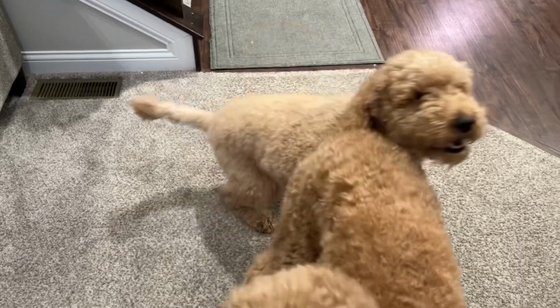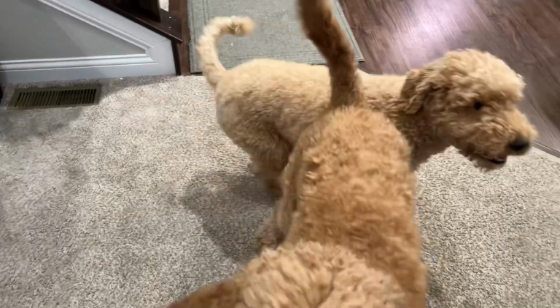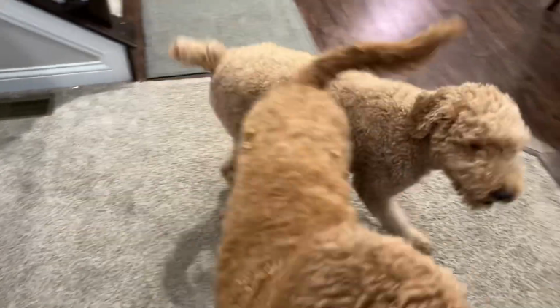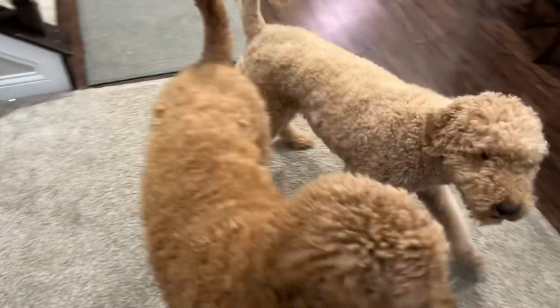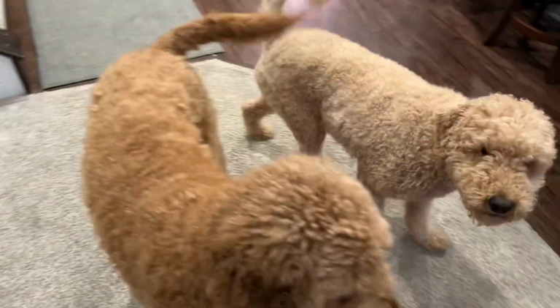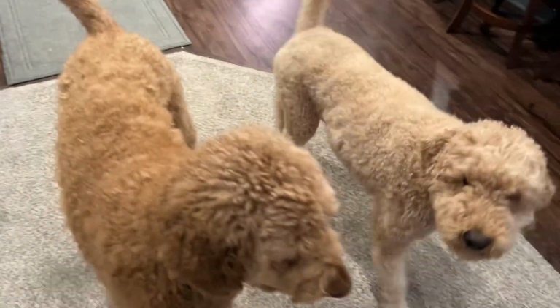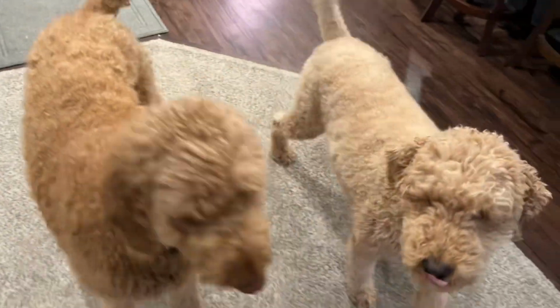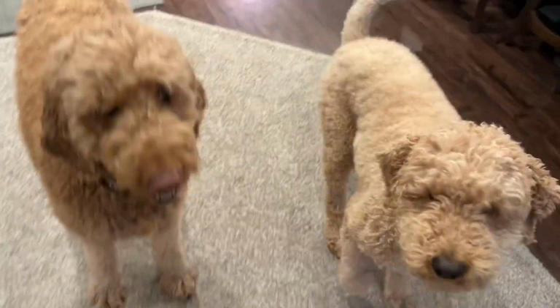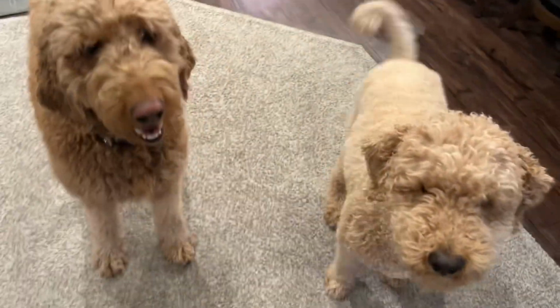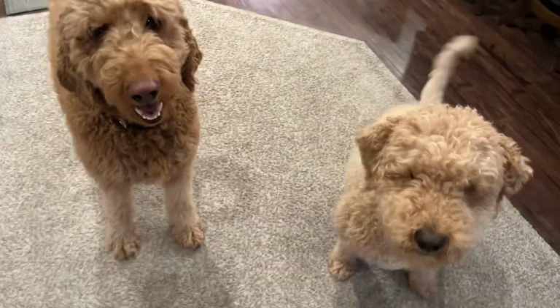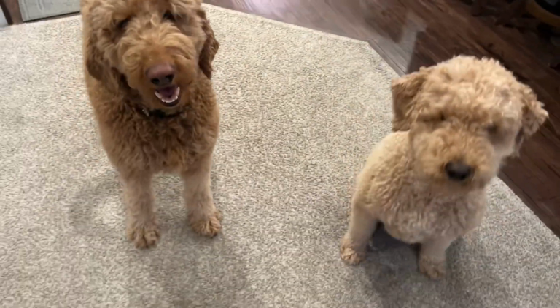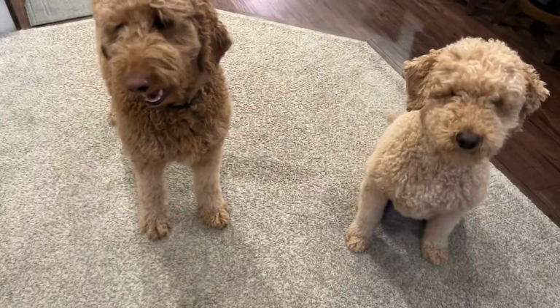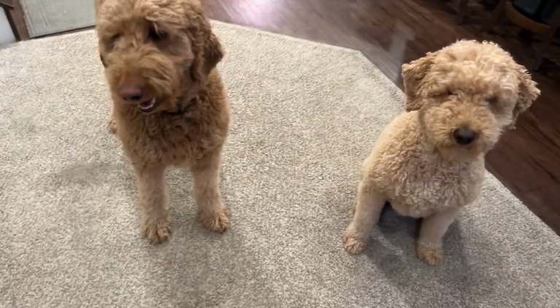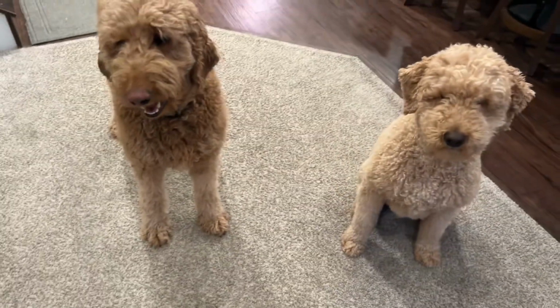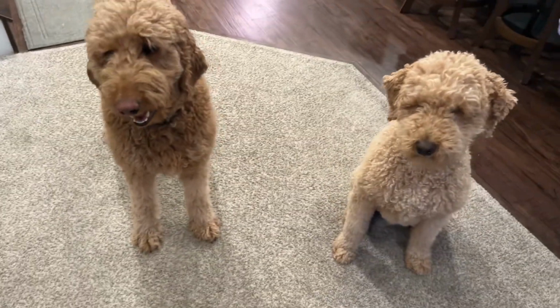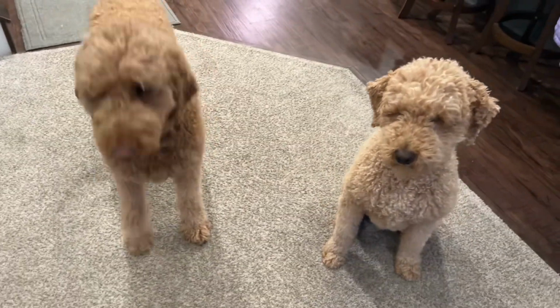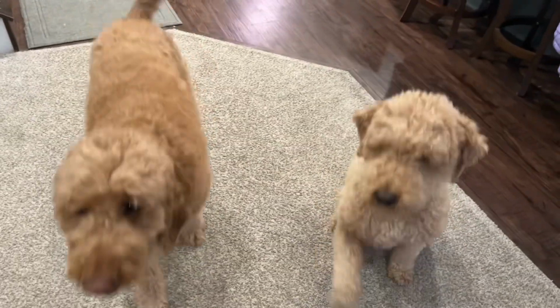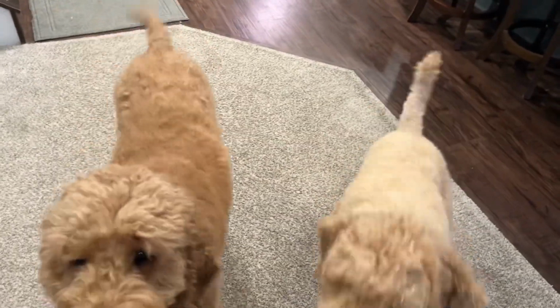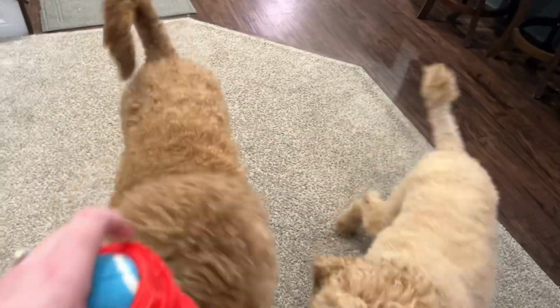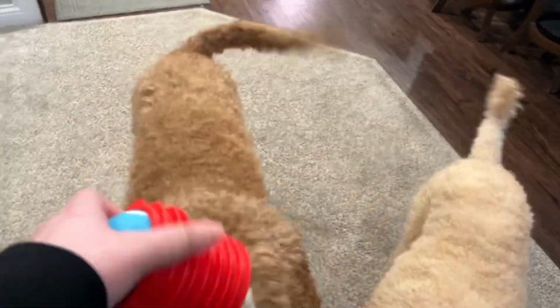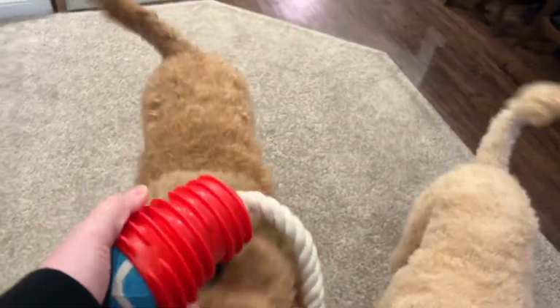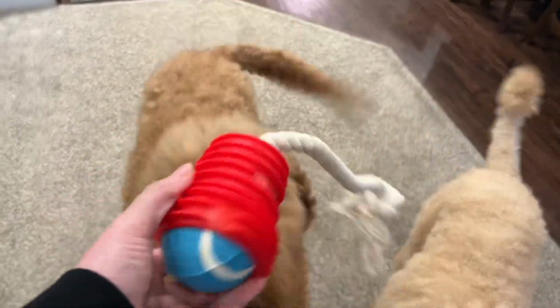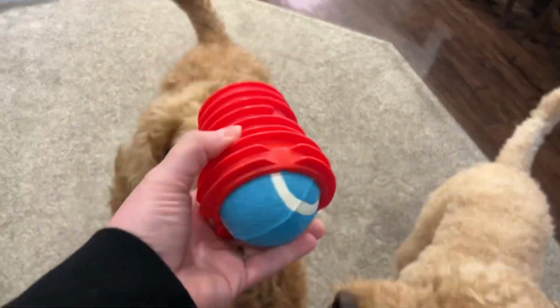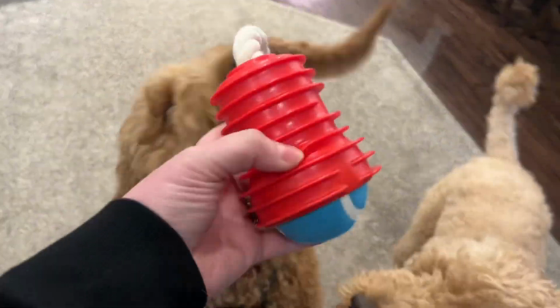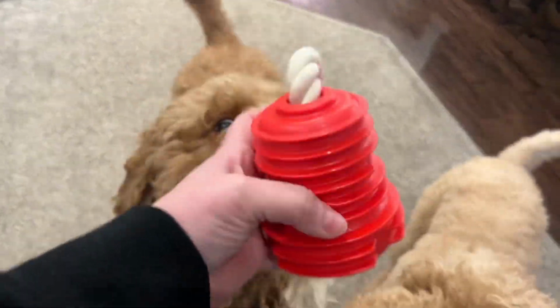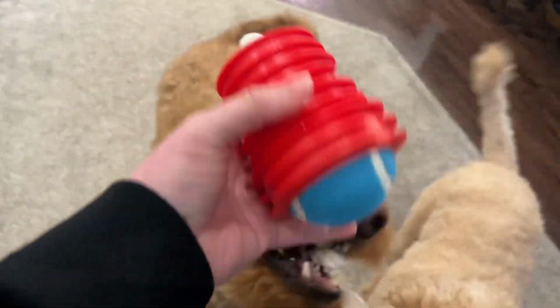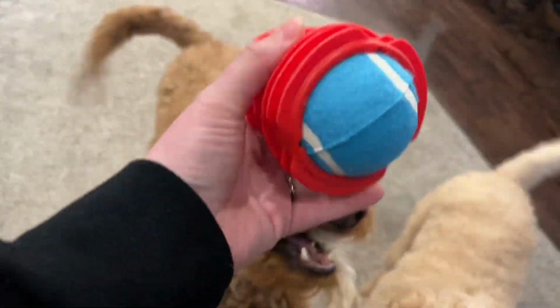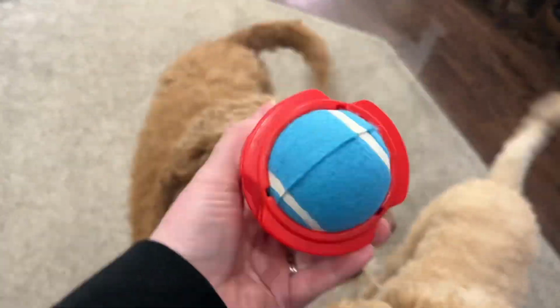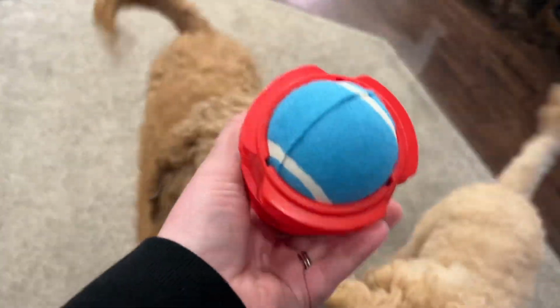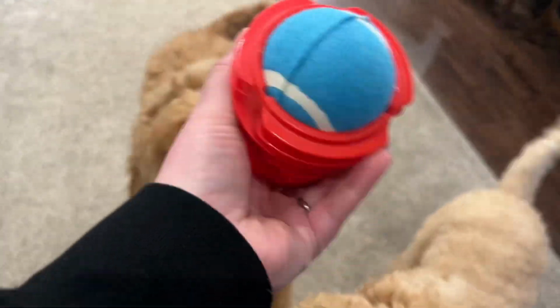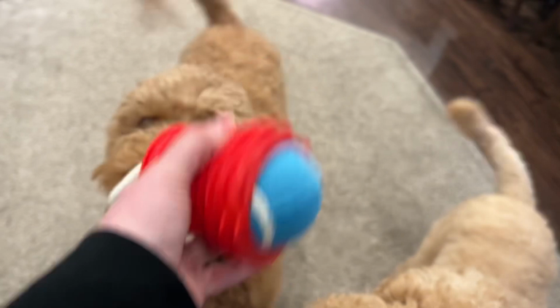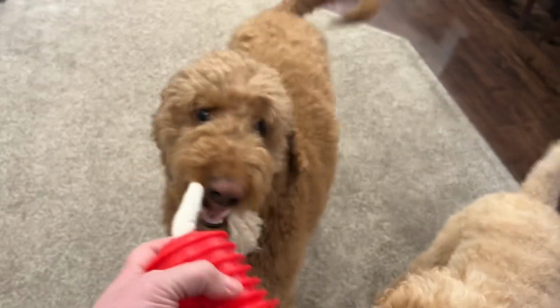Flingzy sent Teddy and Archie this amazing ball launcher. This is three toys in one.